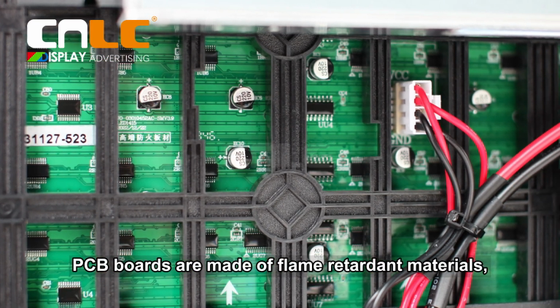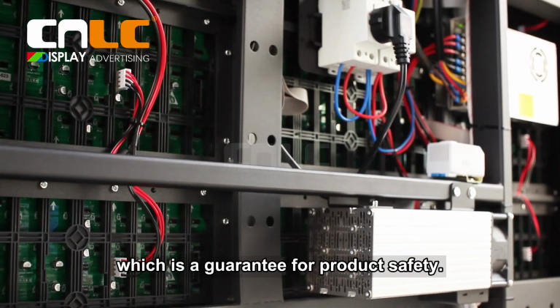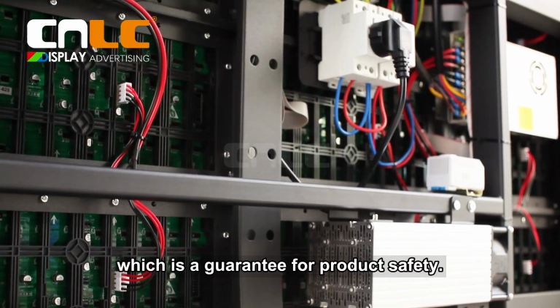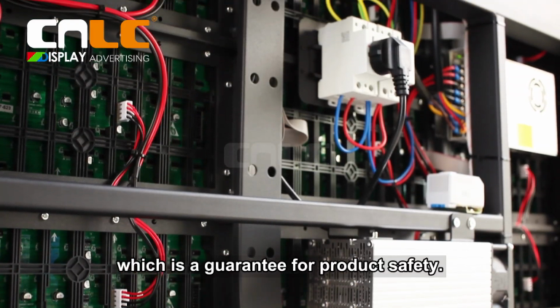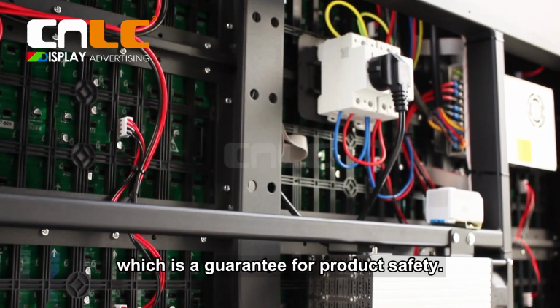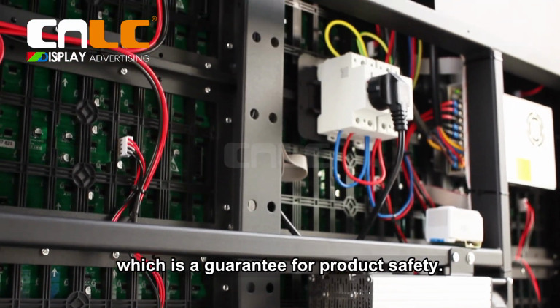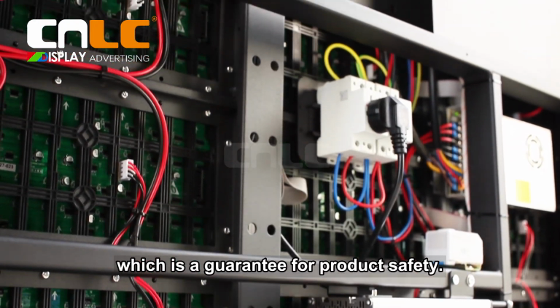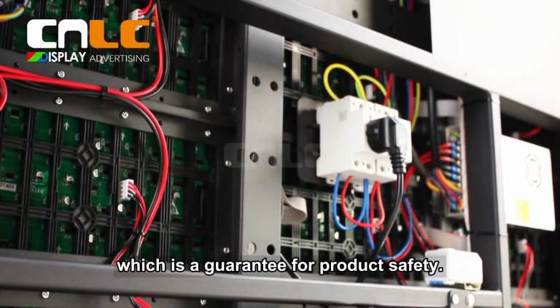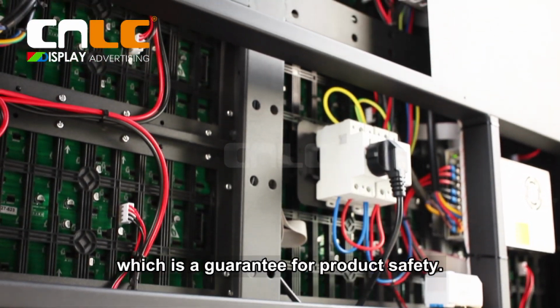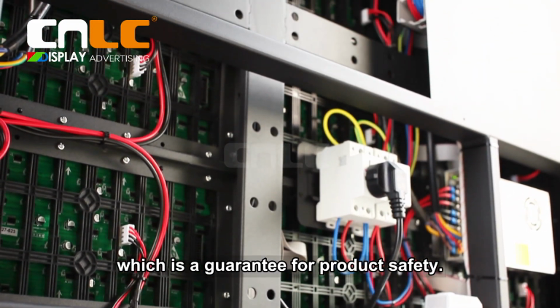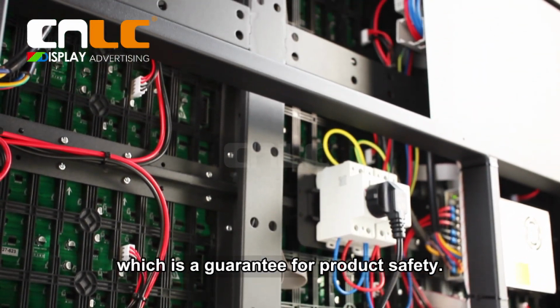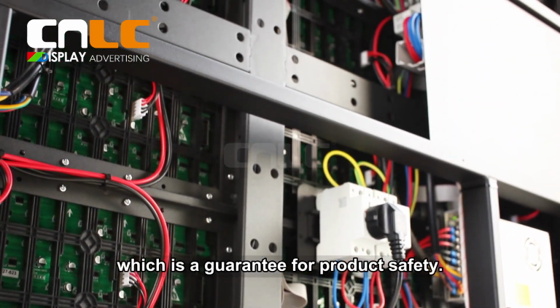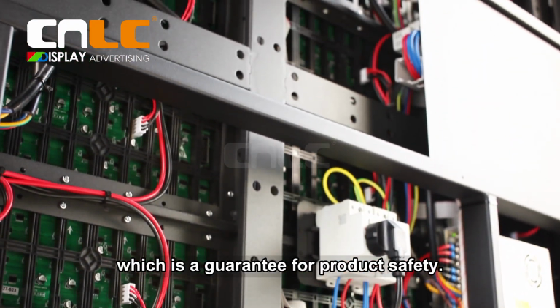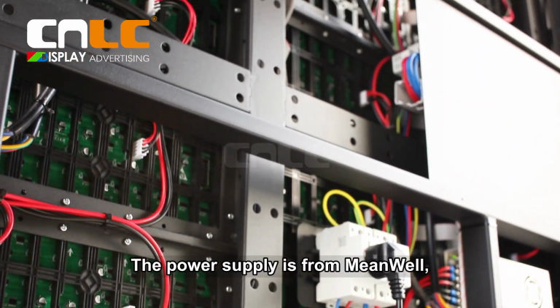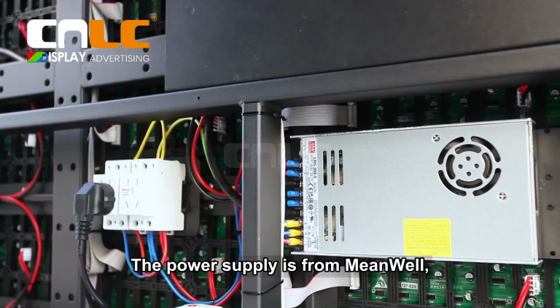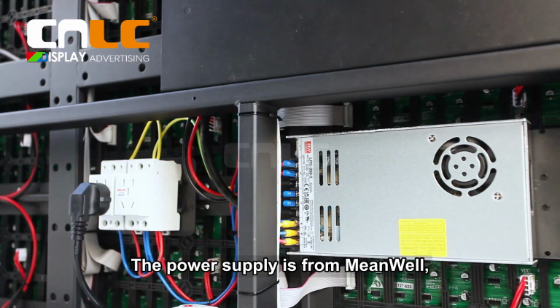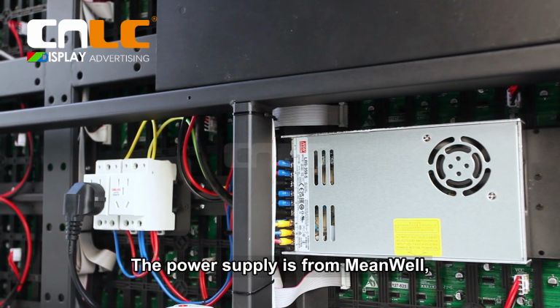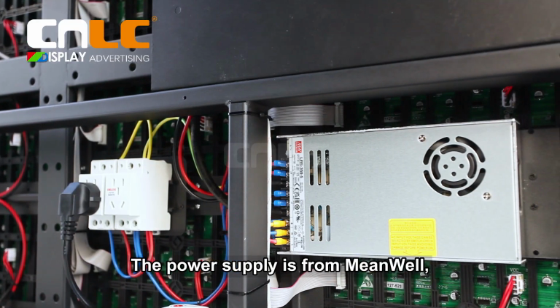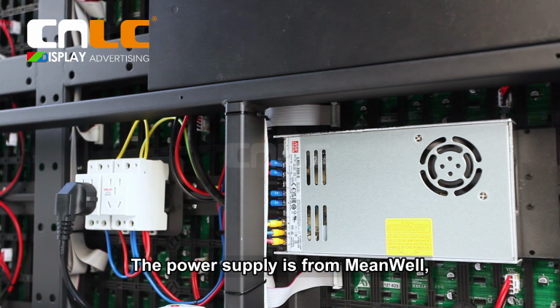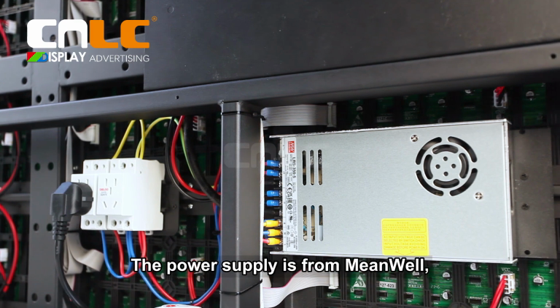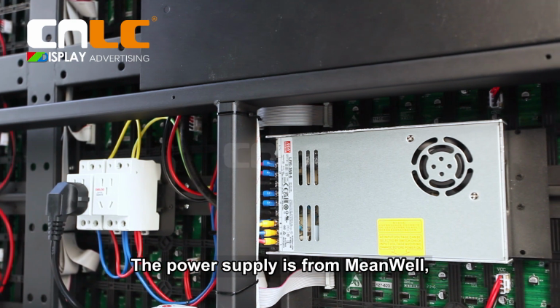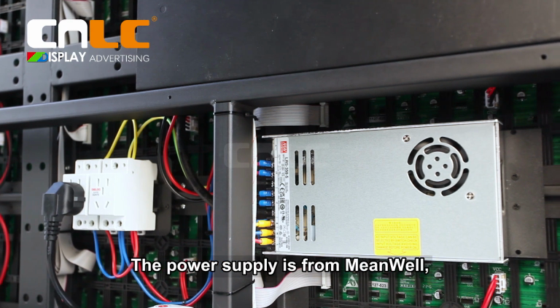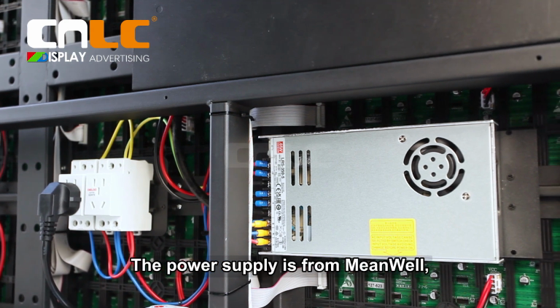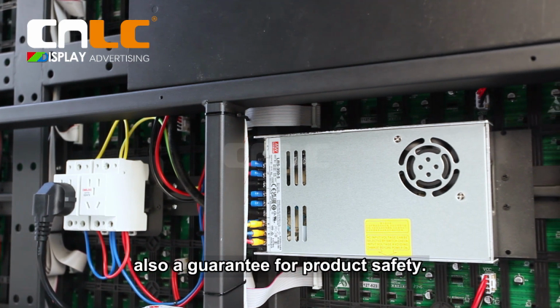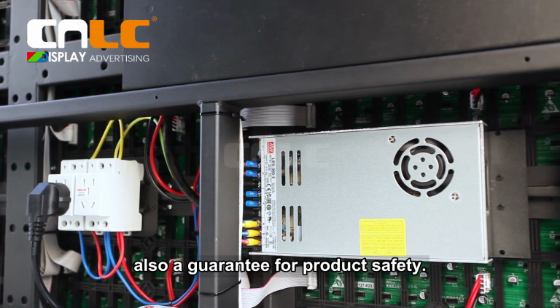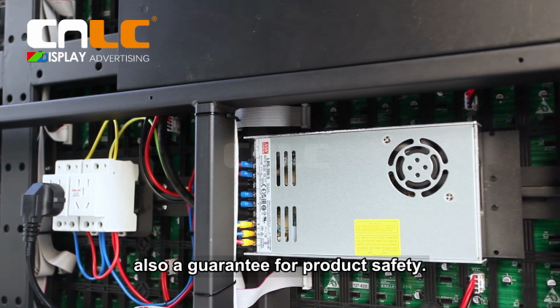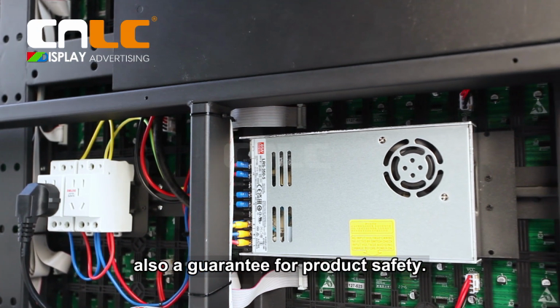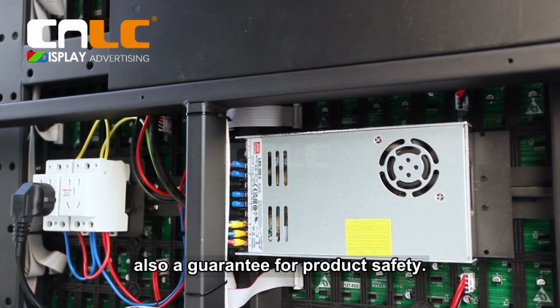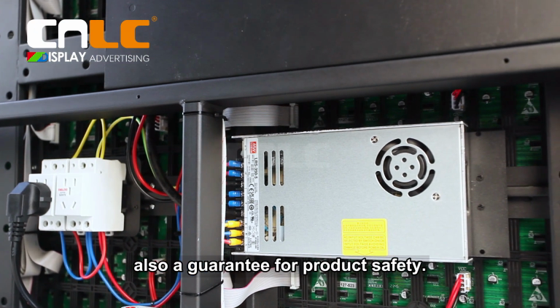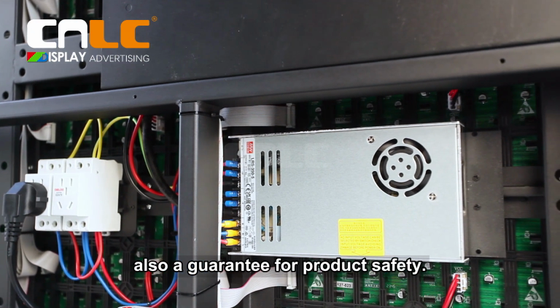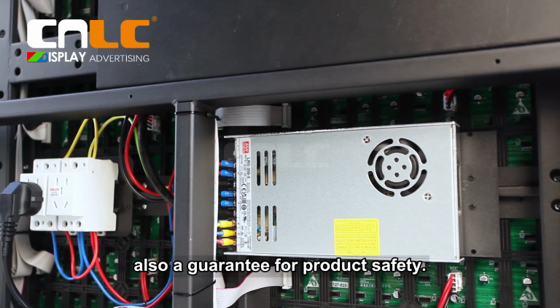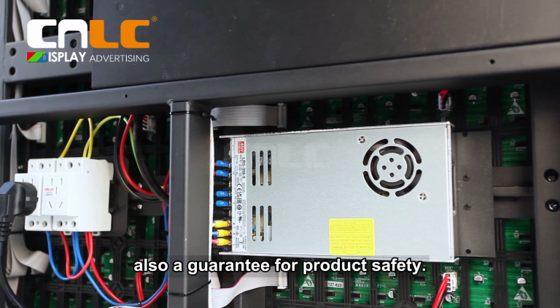The power supply is also a guarantee for product safety.